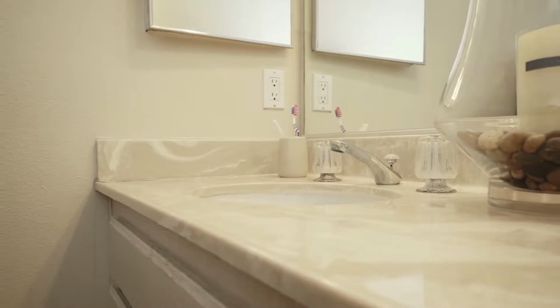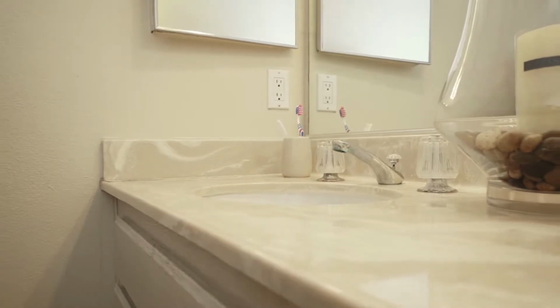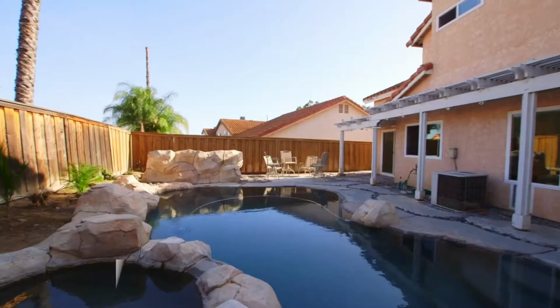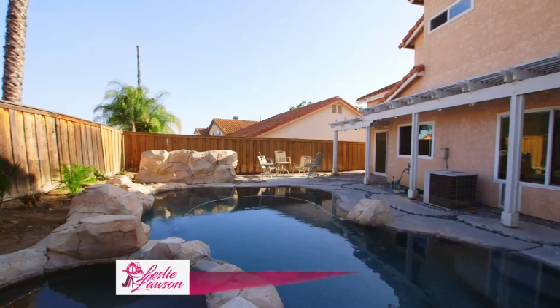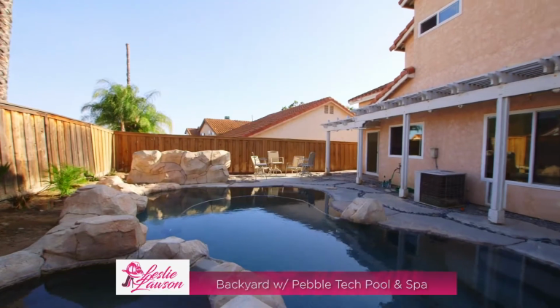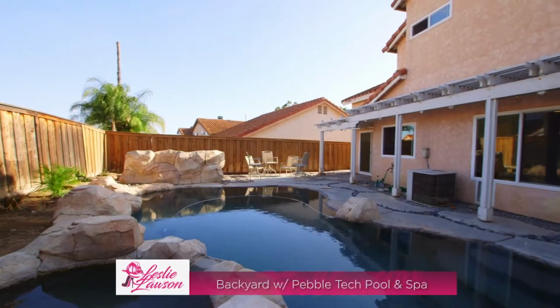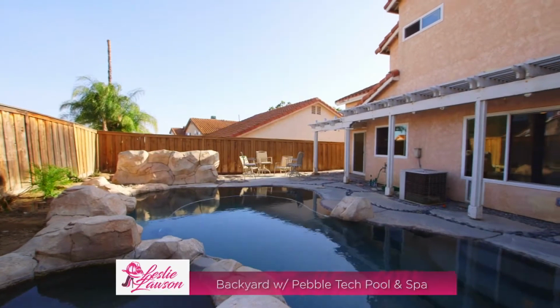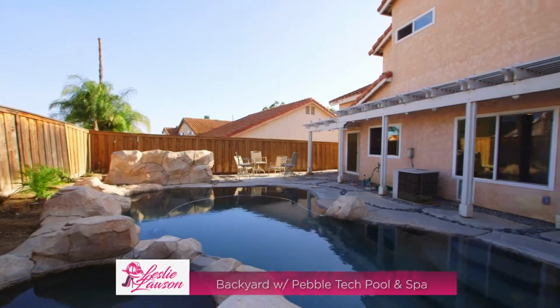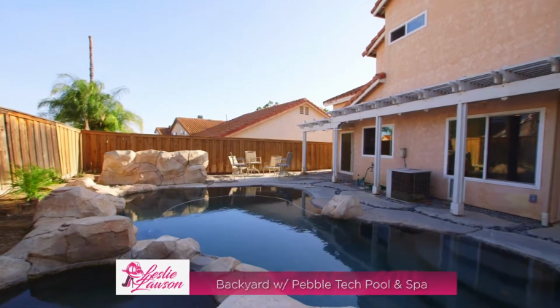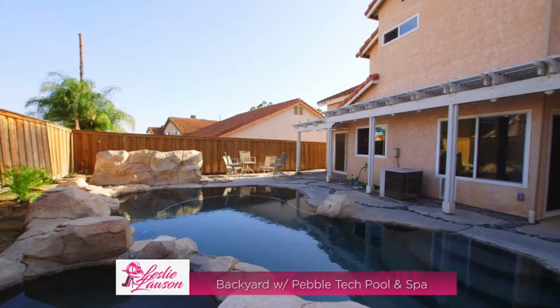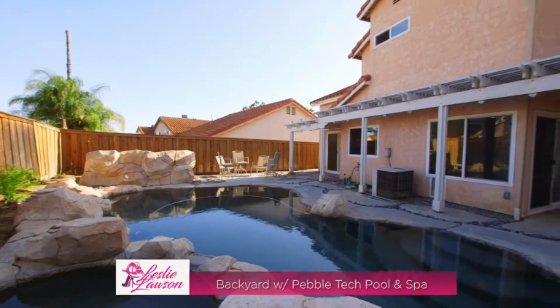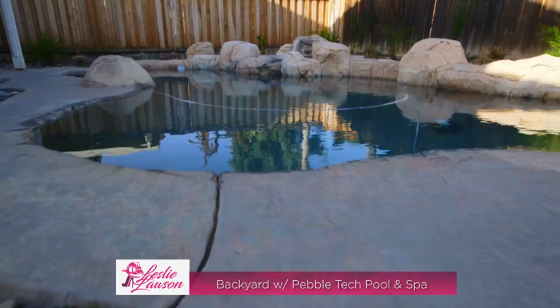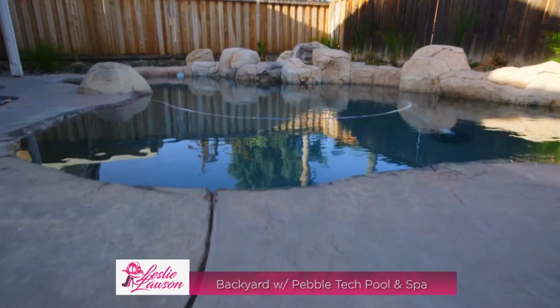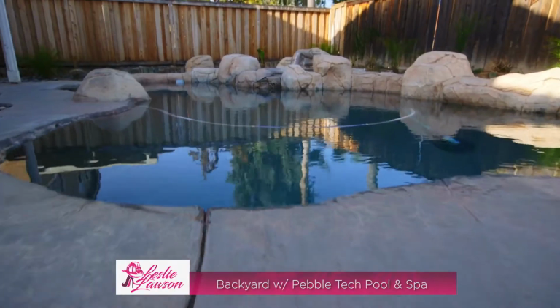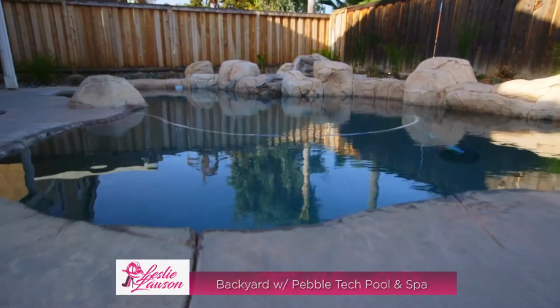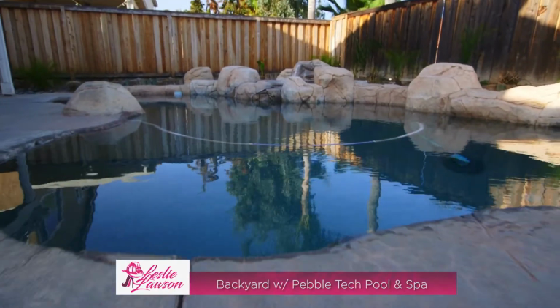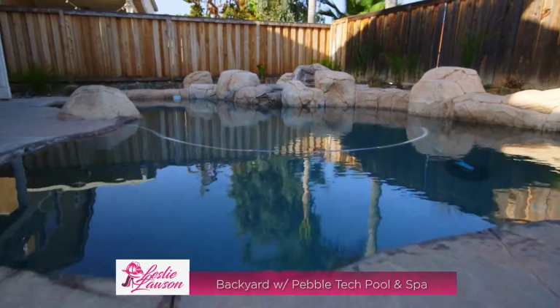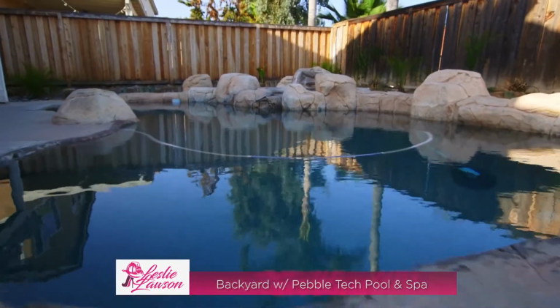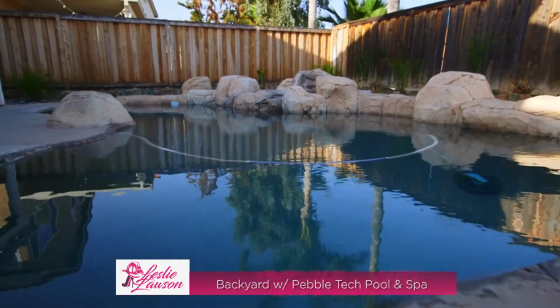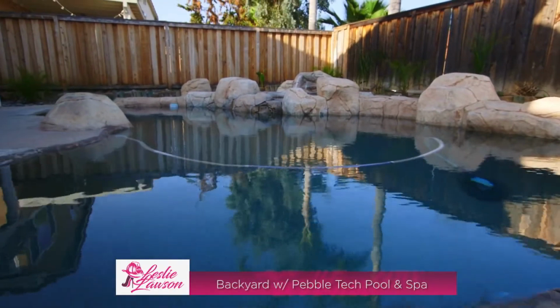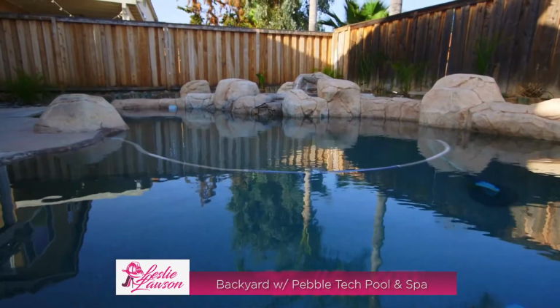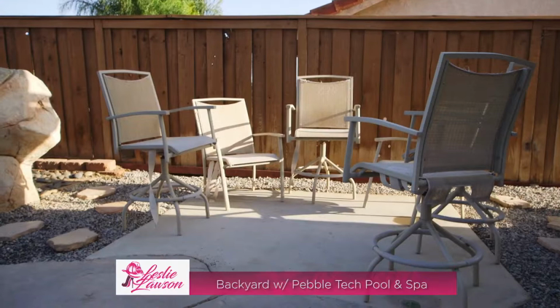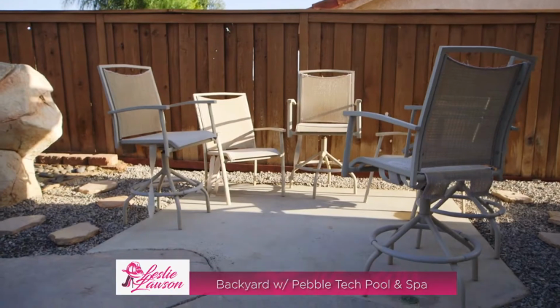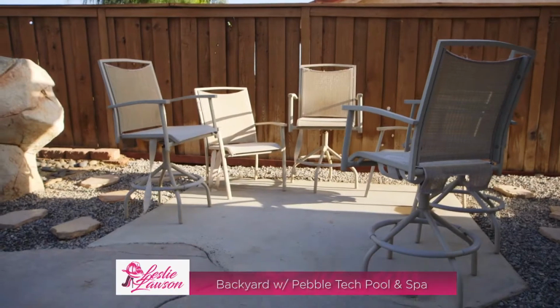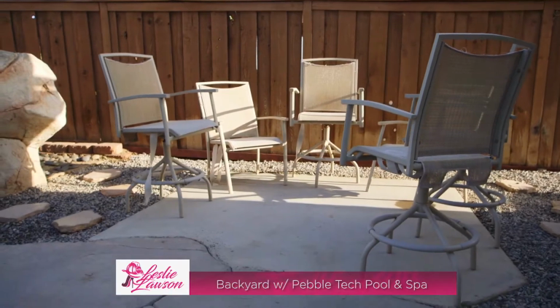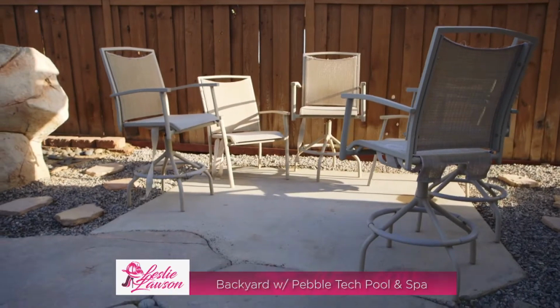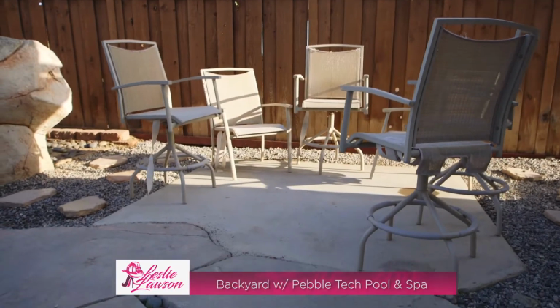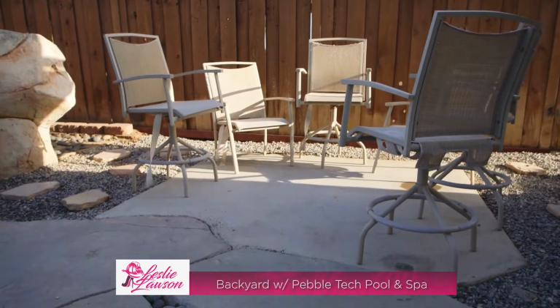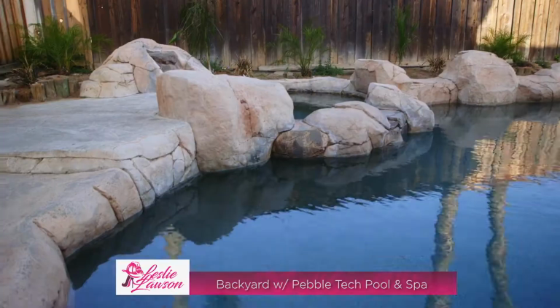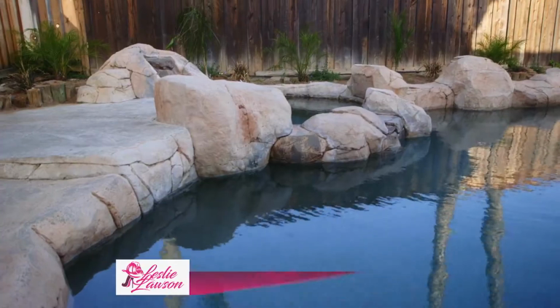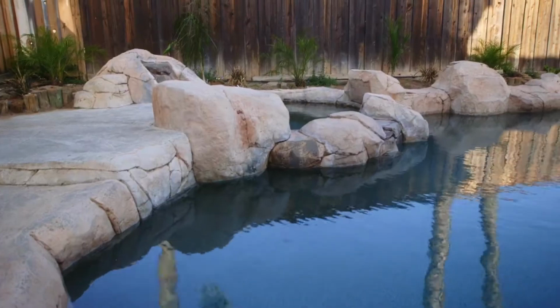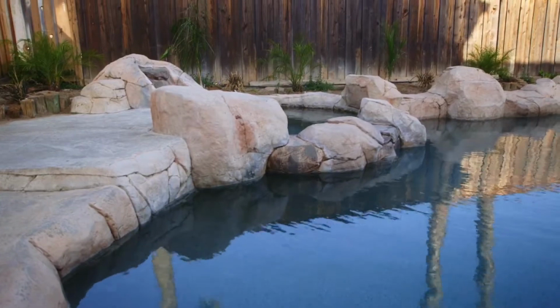The backyard is an entertainer's dream, with a stone sculpted pebble tech pool and spa, ready for fun, laughter, and relaxation.